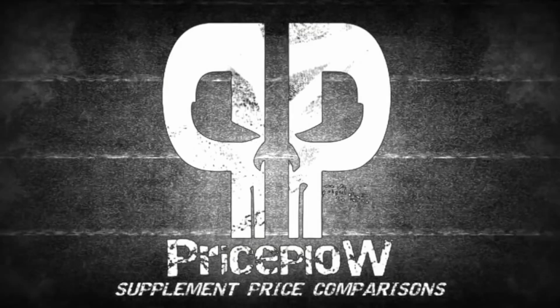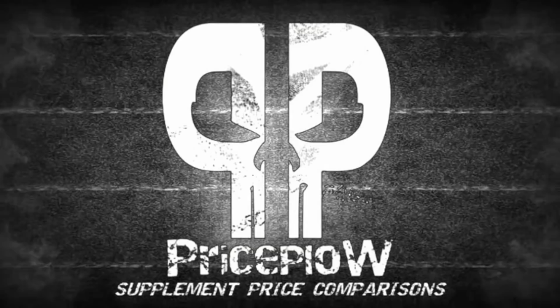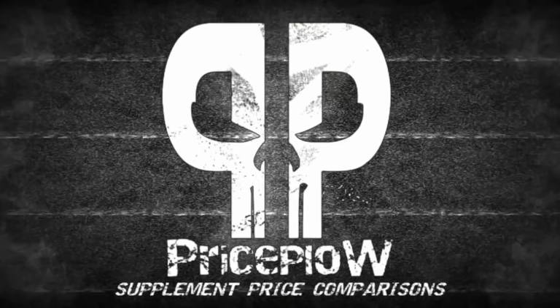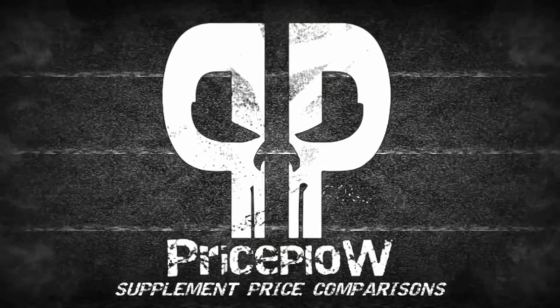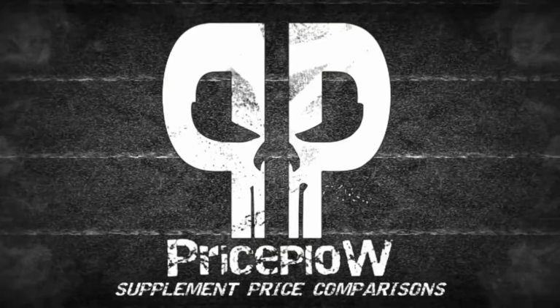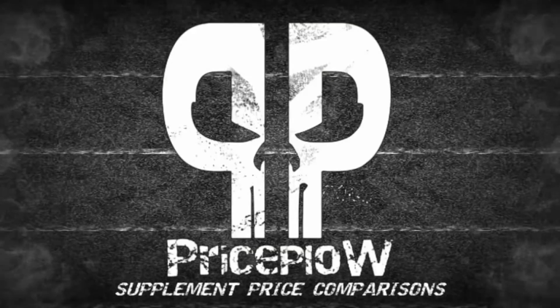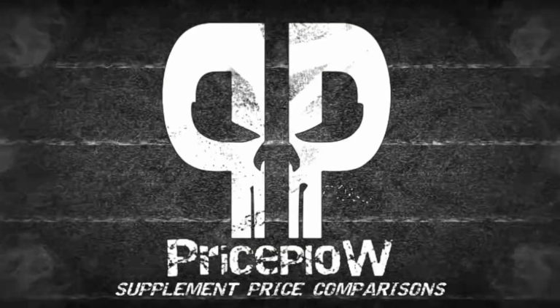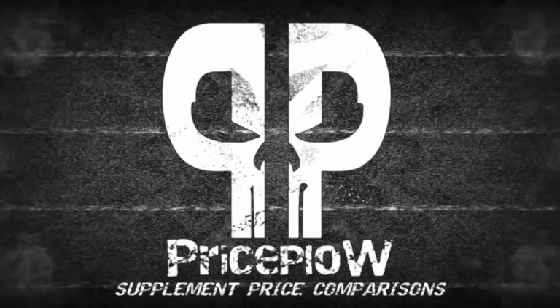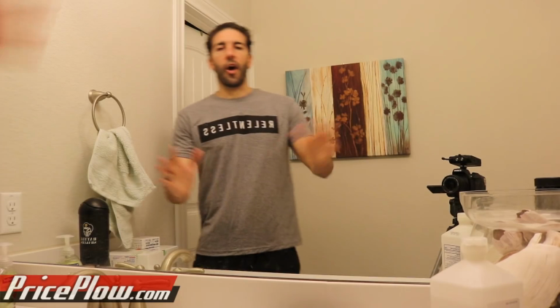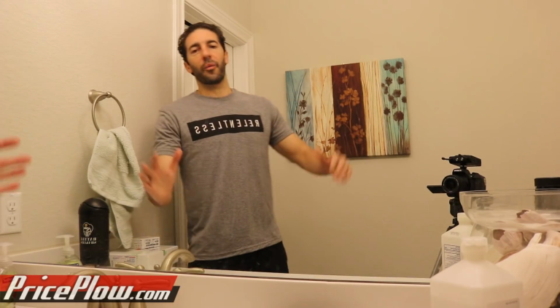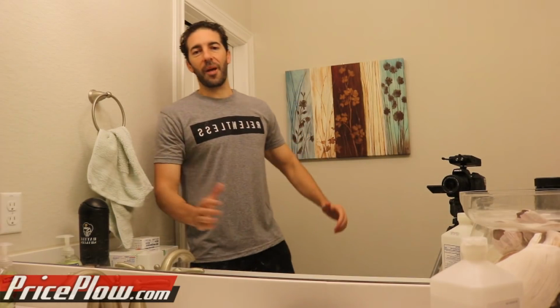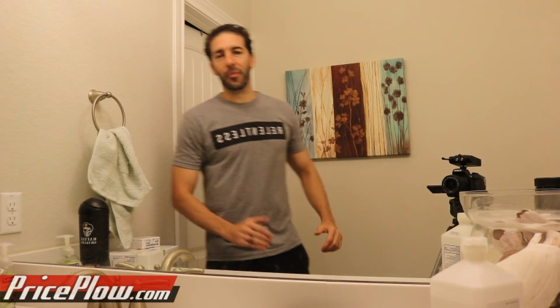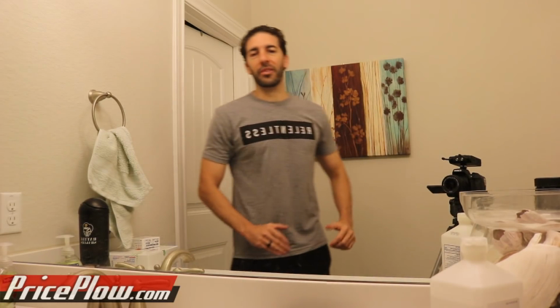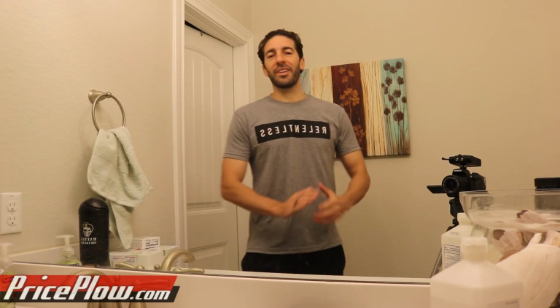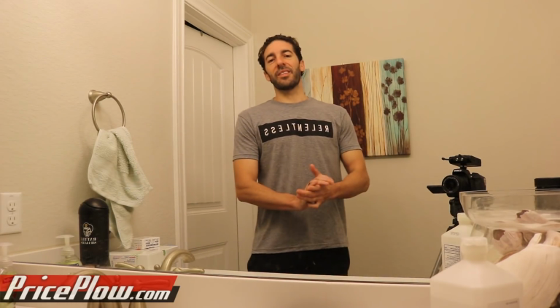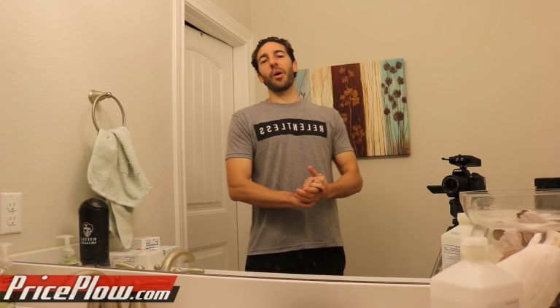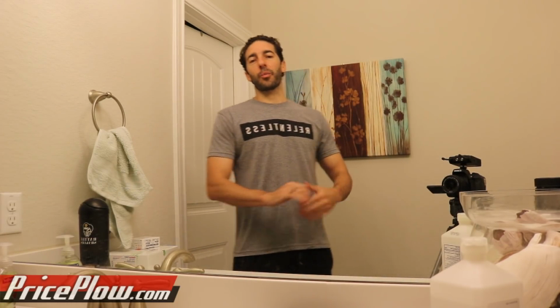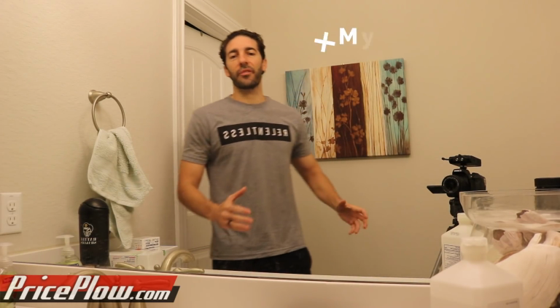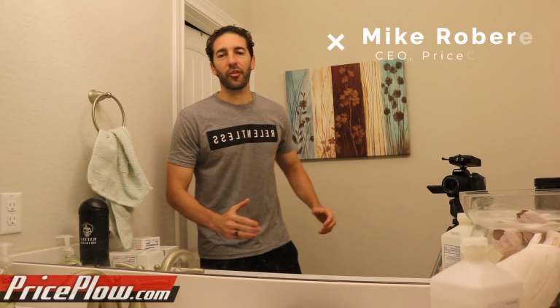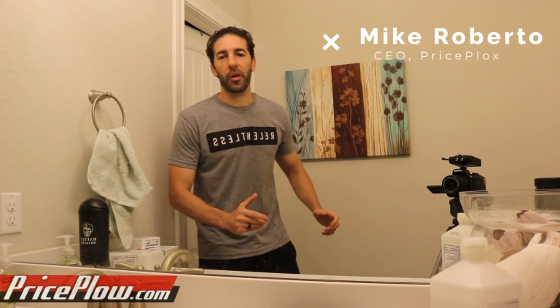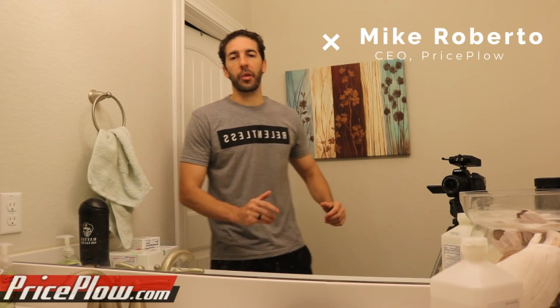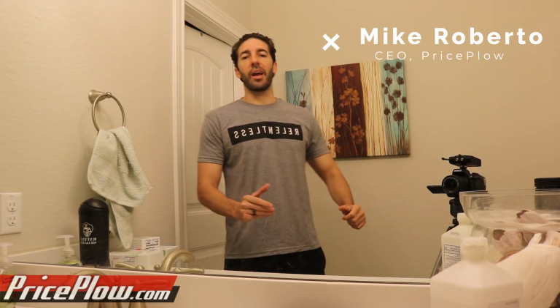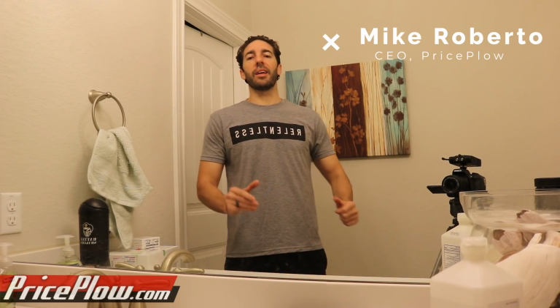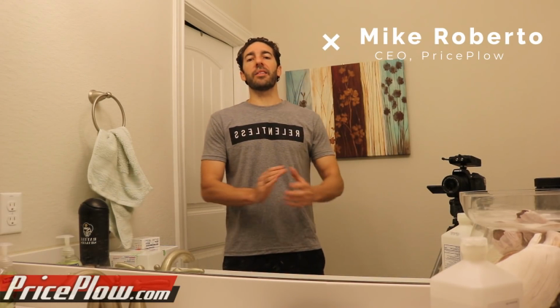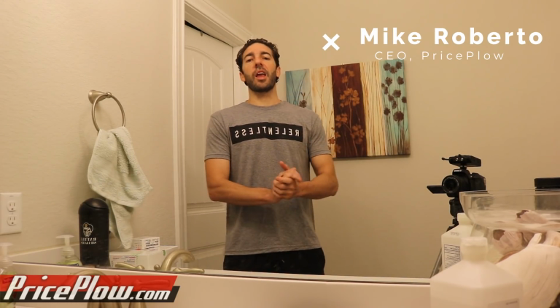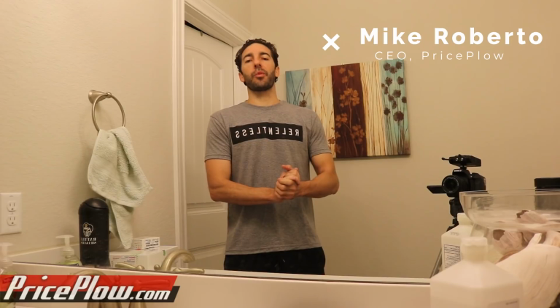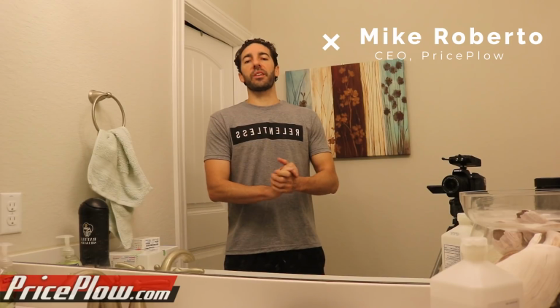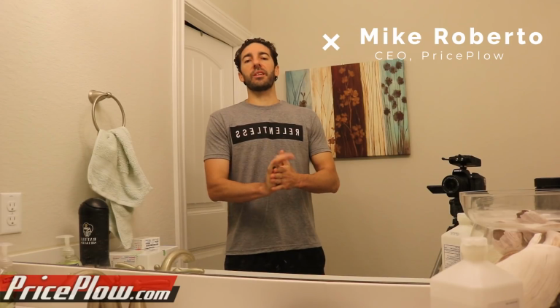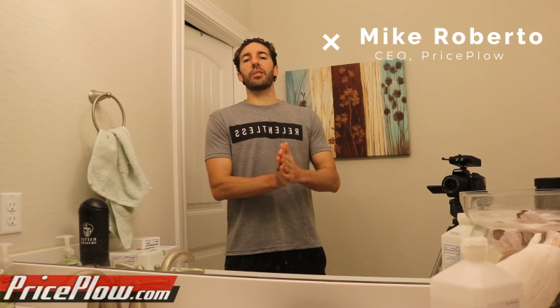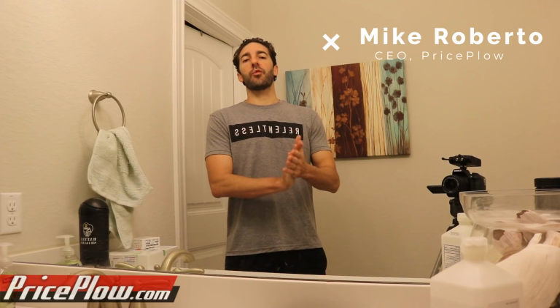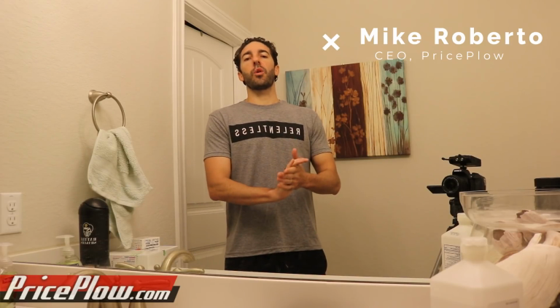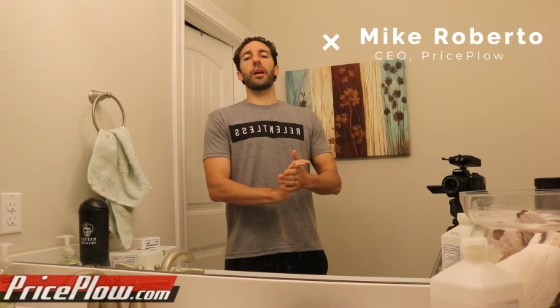Welcome to PricePlow. What's happening, PricePlow Nation? This is Mike Roberto, founder of PricePlow, and it's April 16th of 2019.